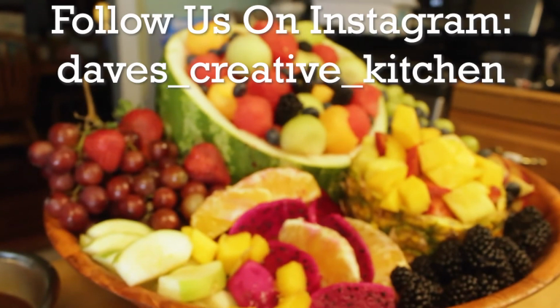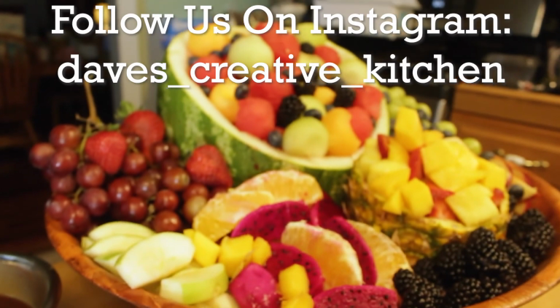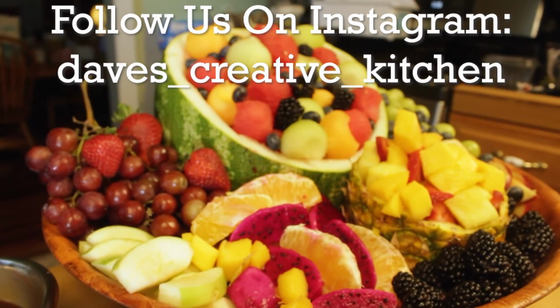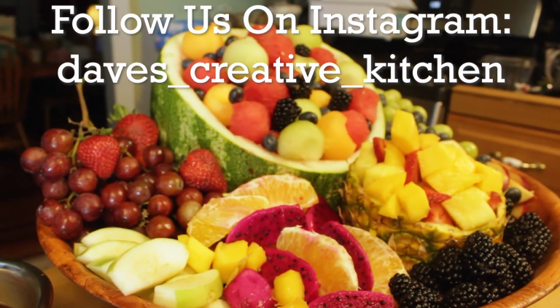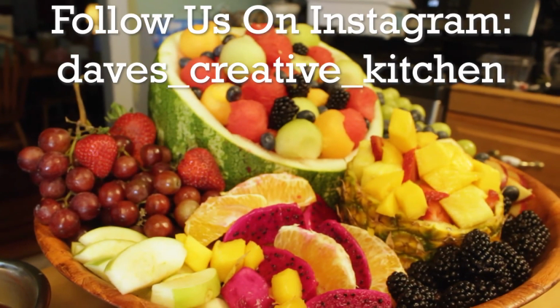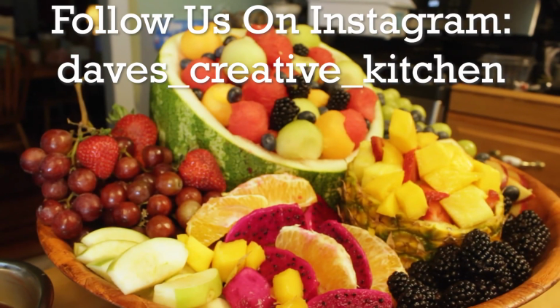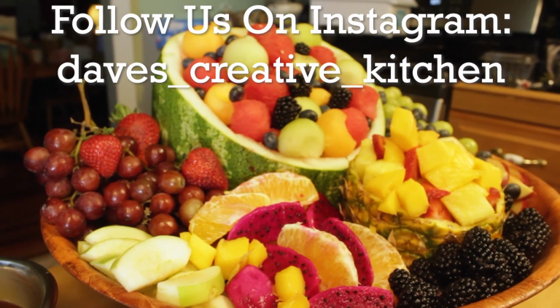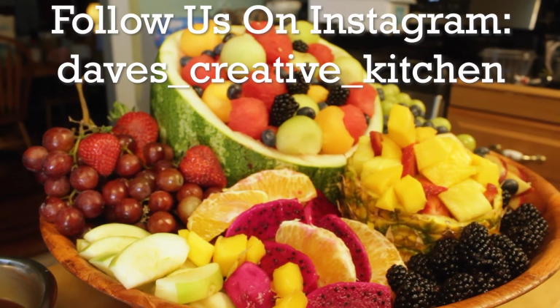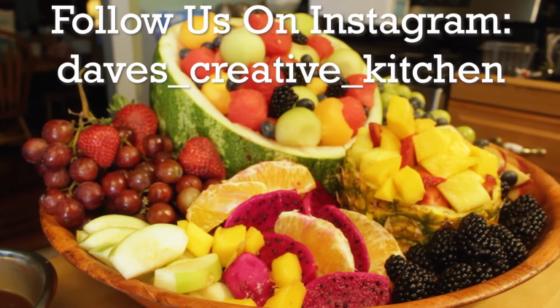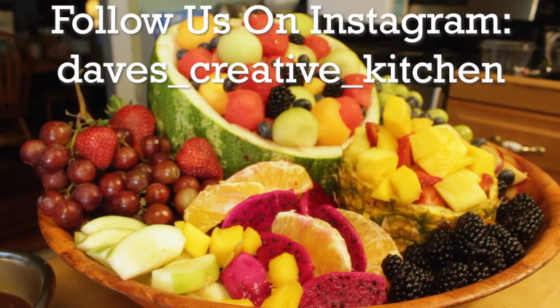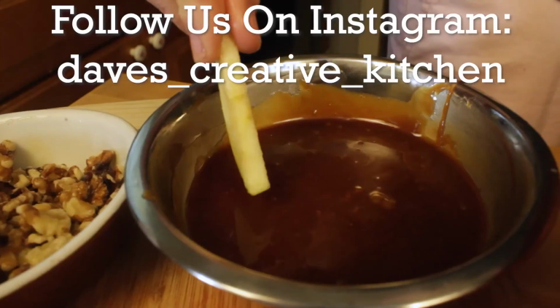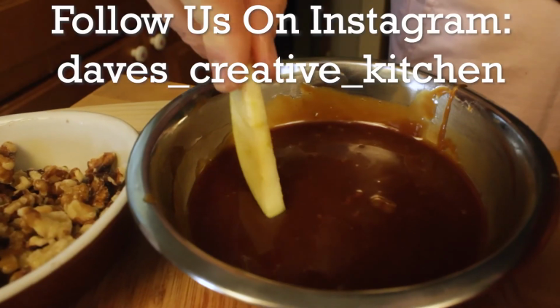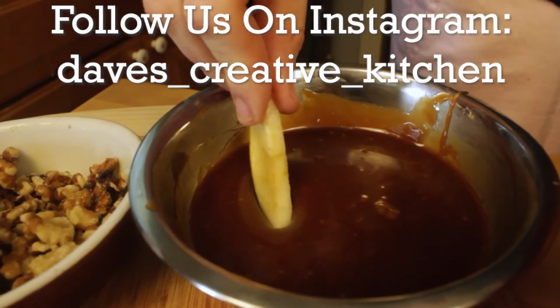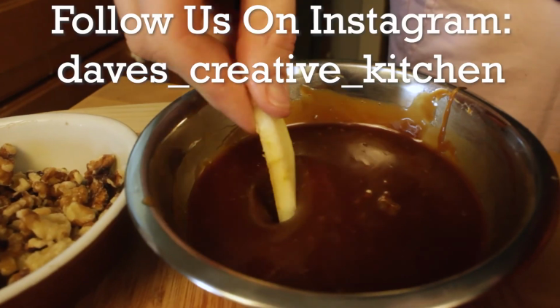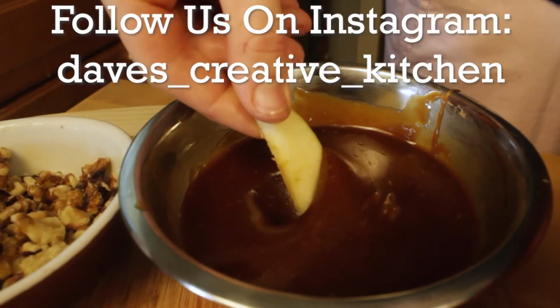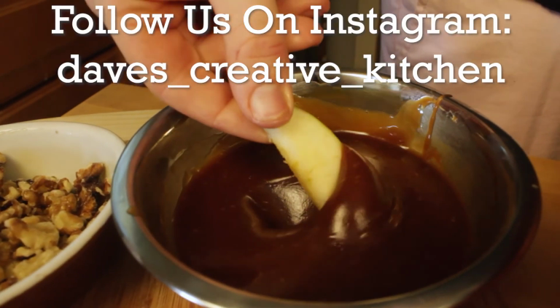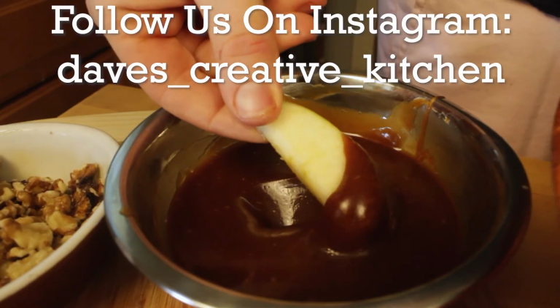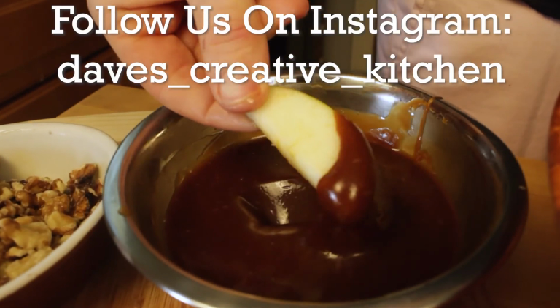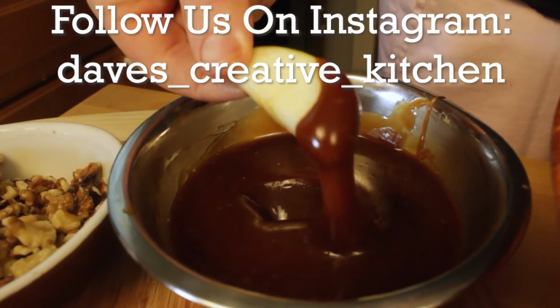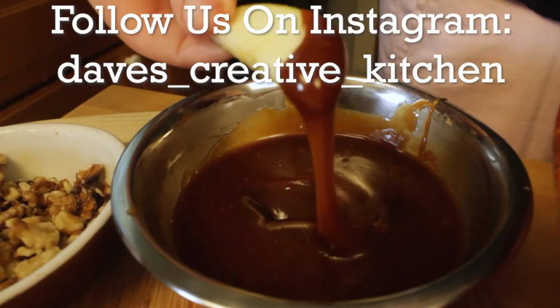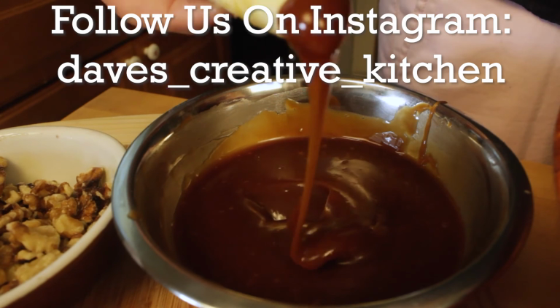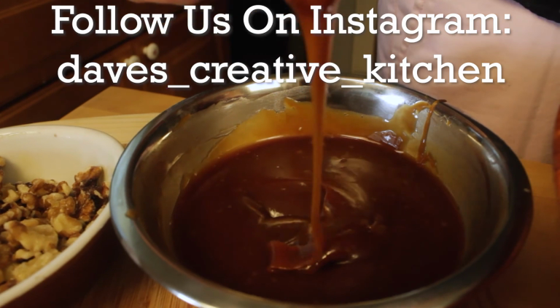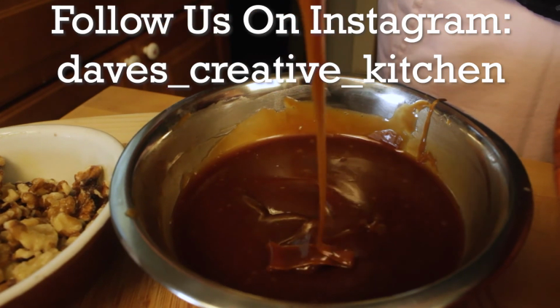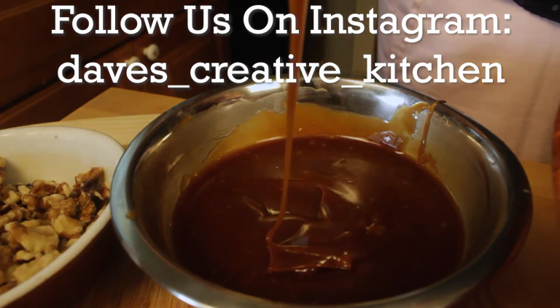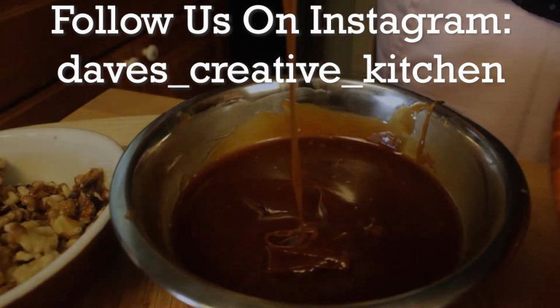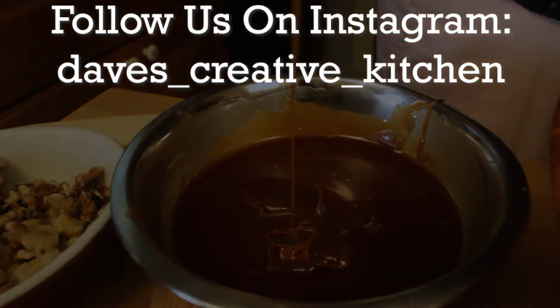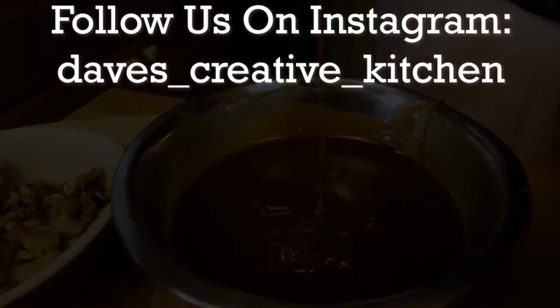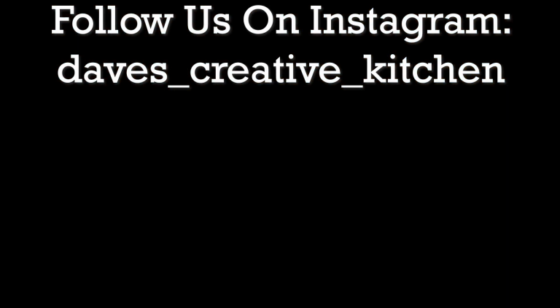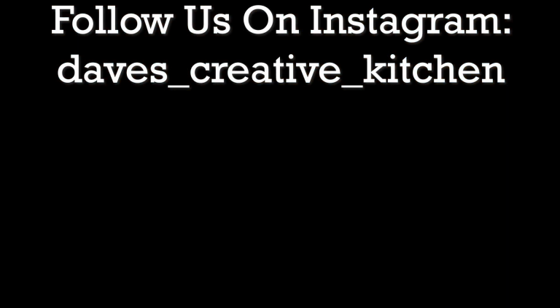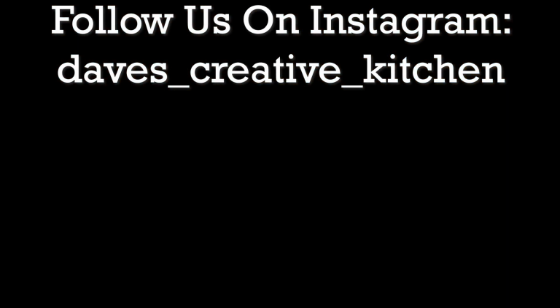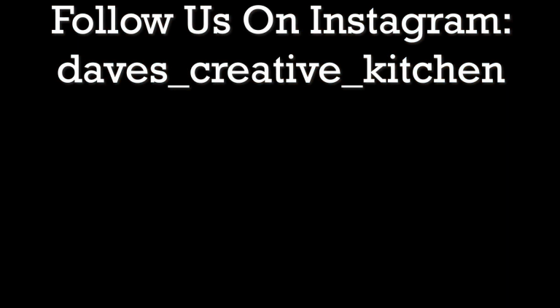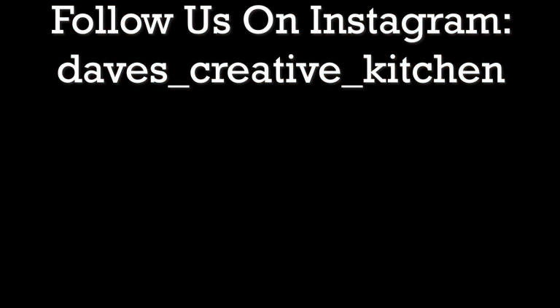Thank you guys so much for watching. Please like, comment, subscribe, and follow me on Instagram and Facebook for some future recipes. Peace.